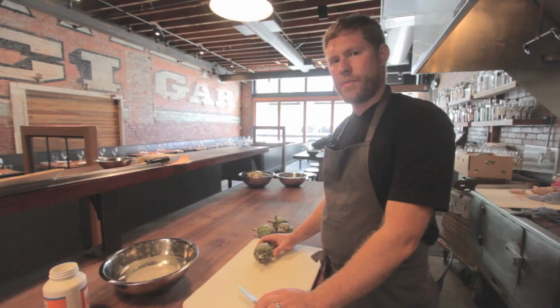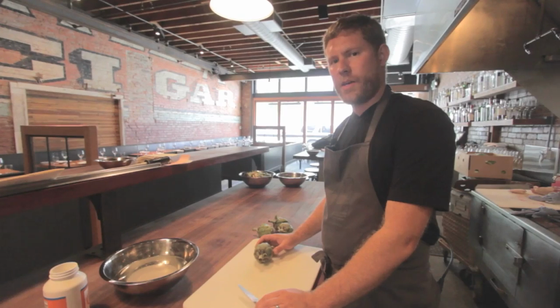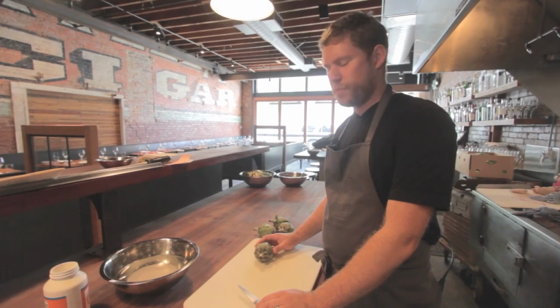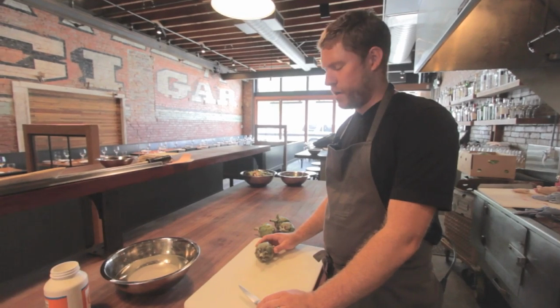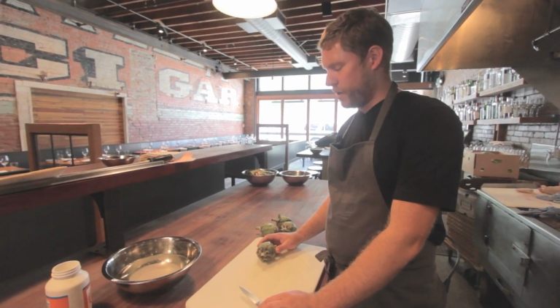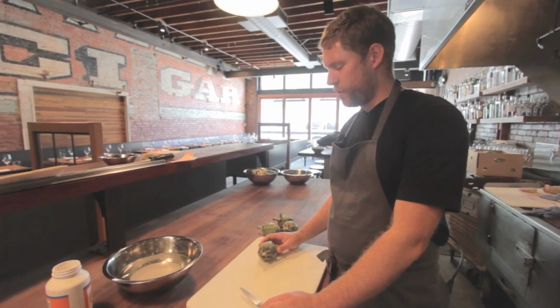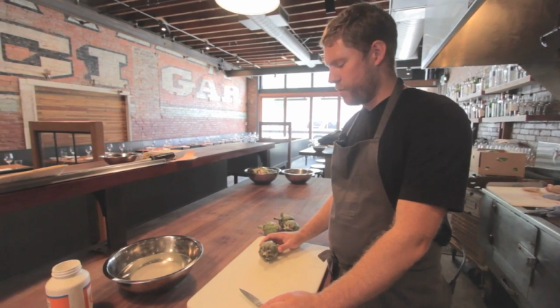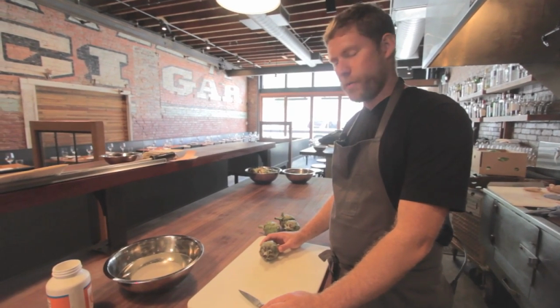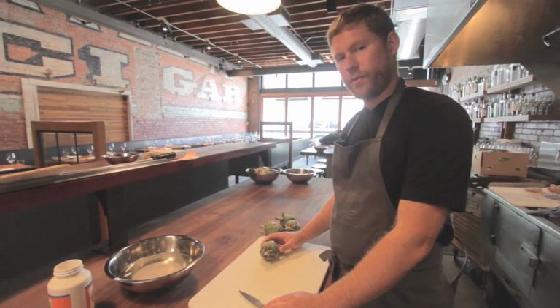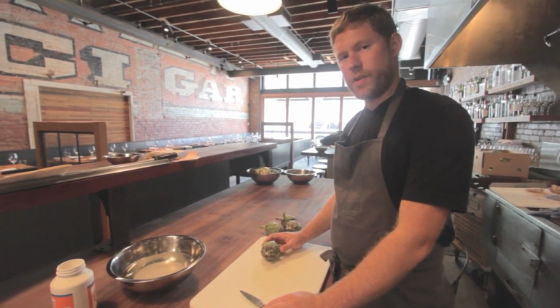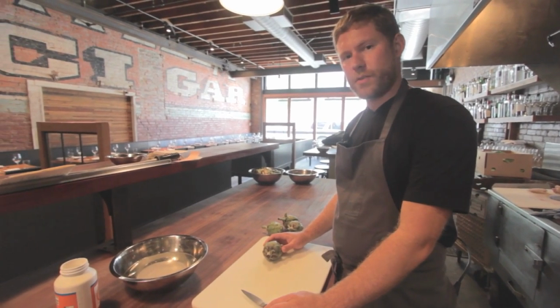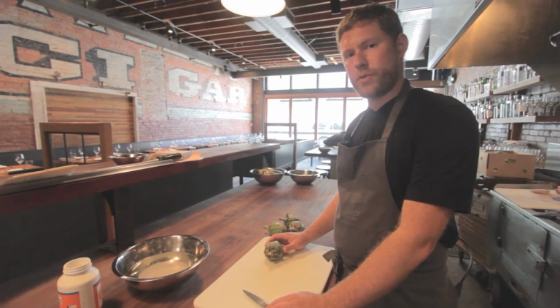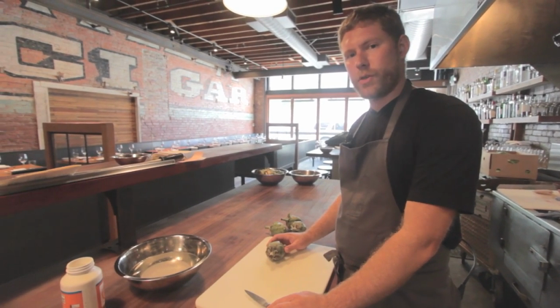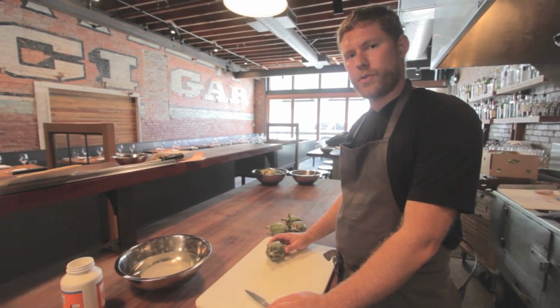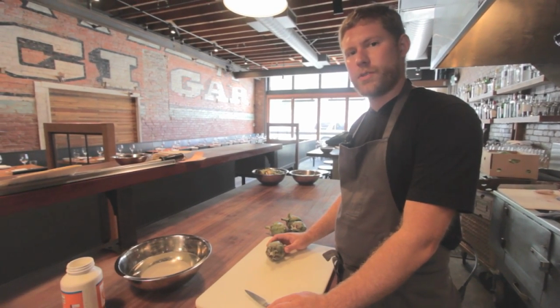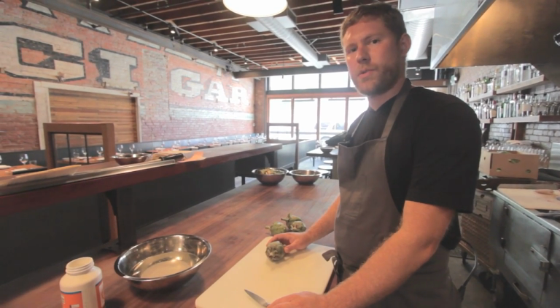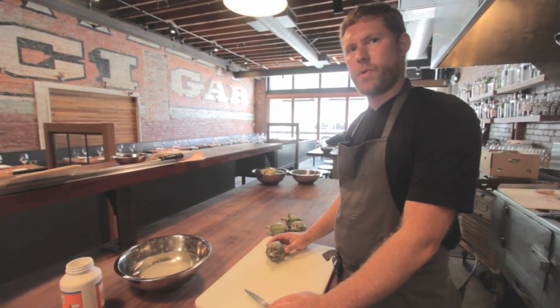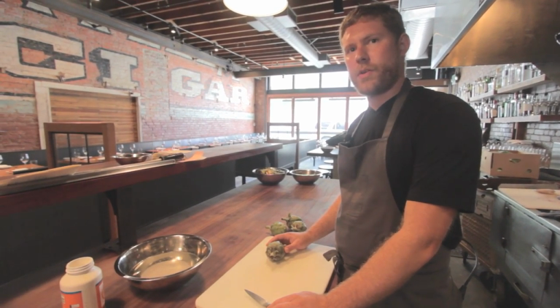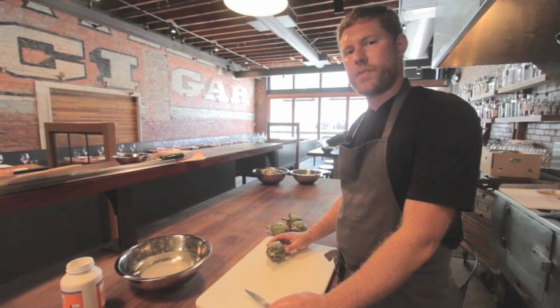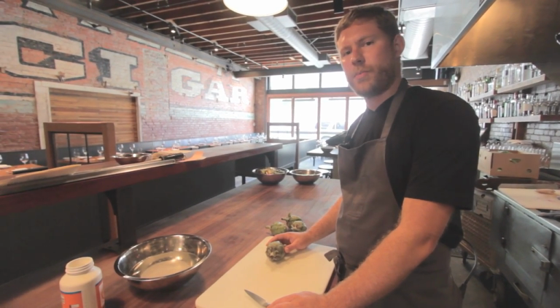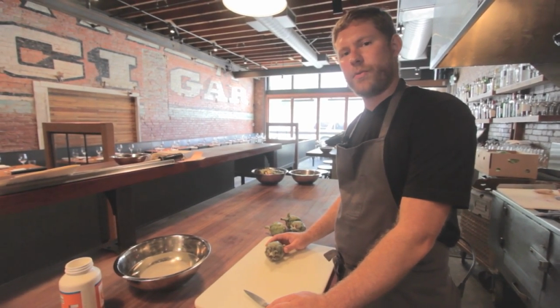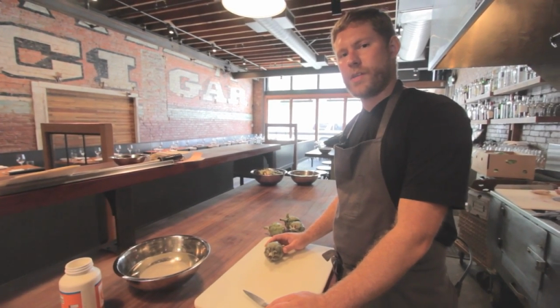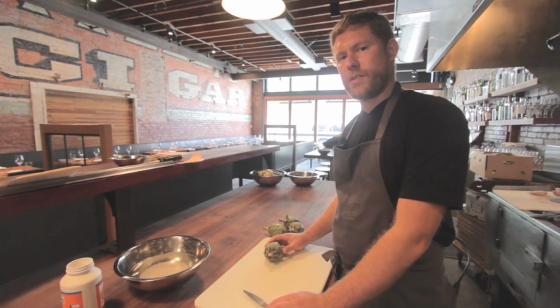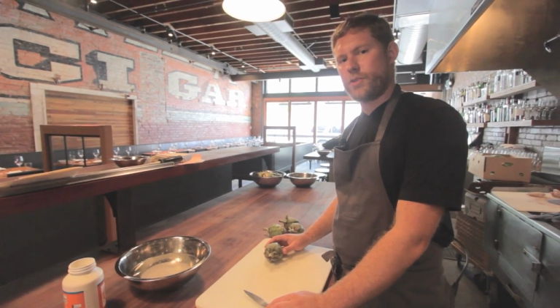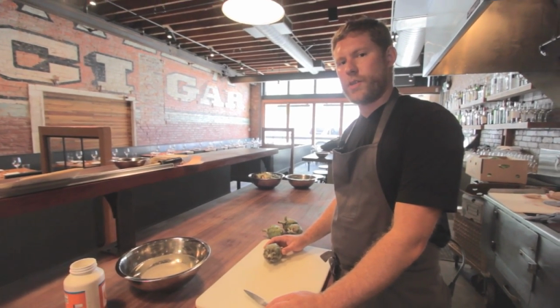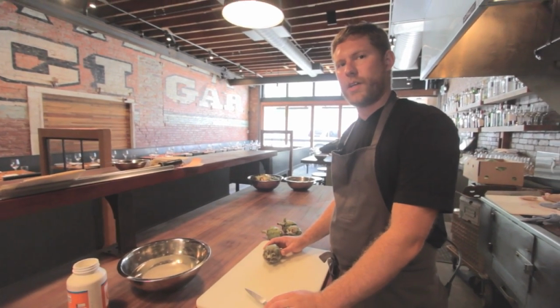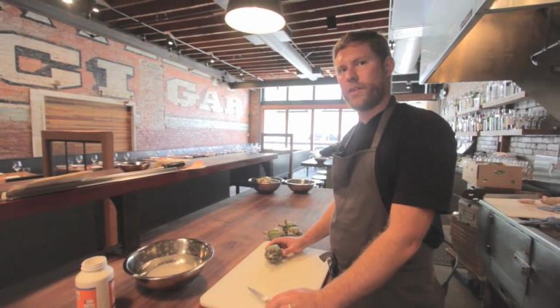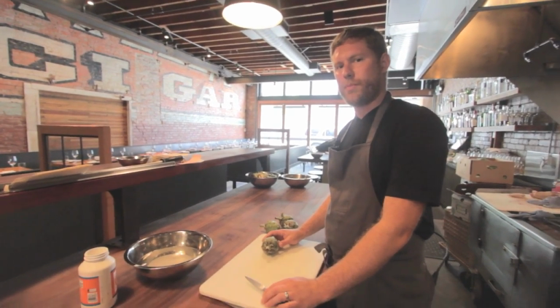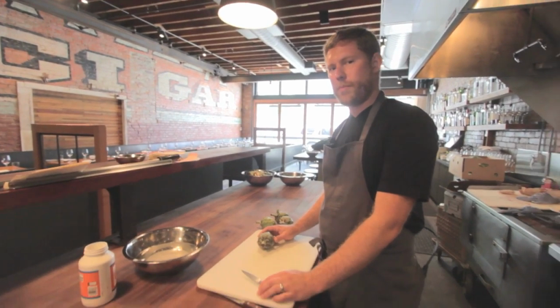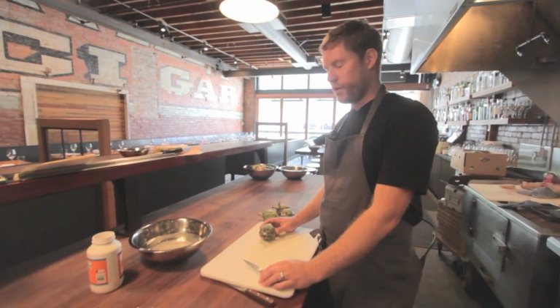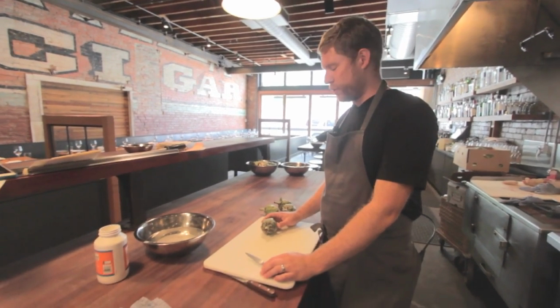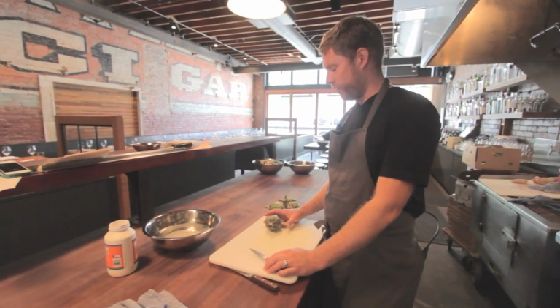Hi, my name is Brandon Caro. I work for Ethan's Still Restaurants. We're here at Staple and Fancy to show you how to clean a baby artichoke.